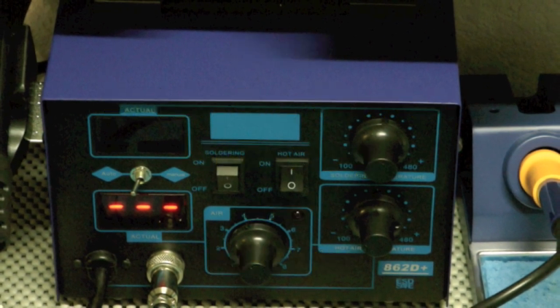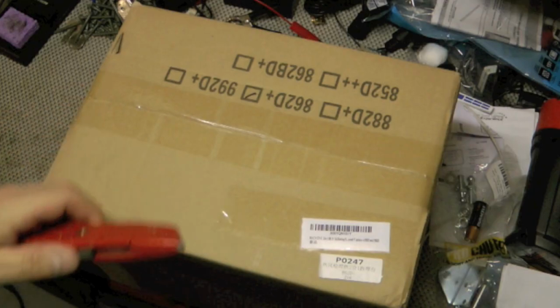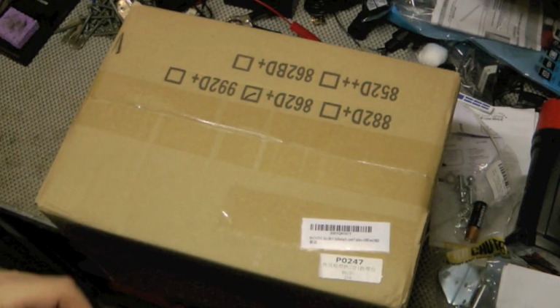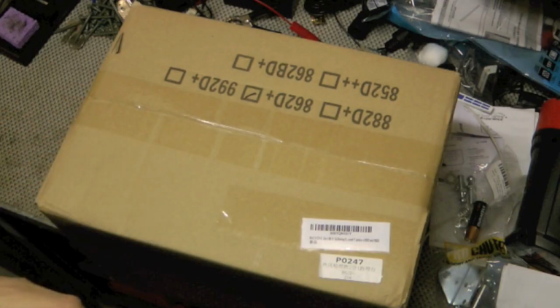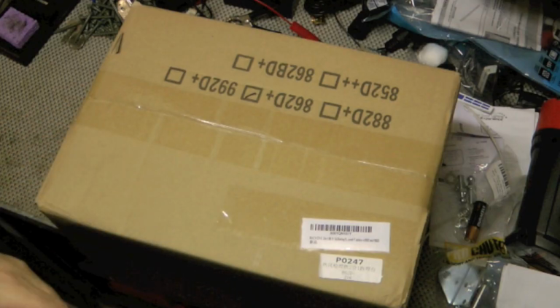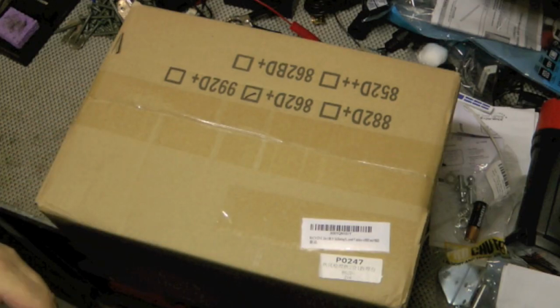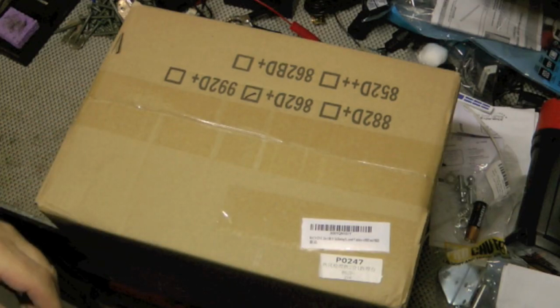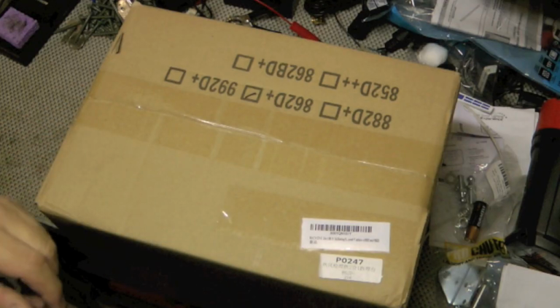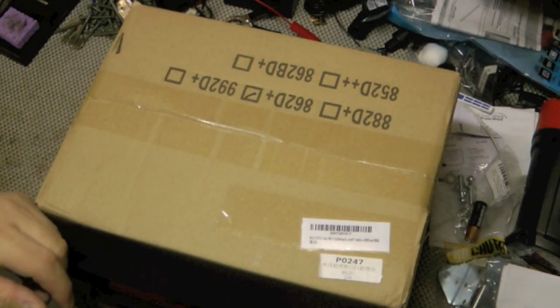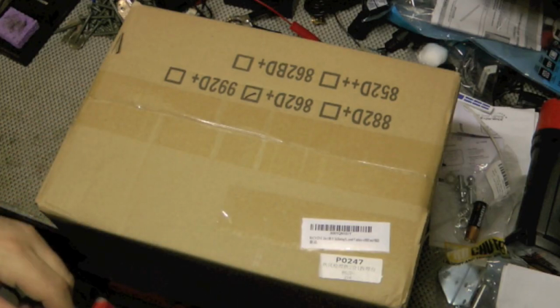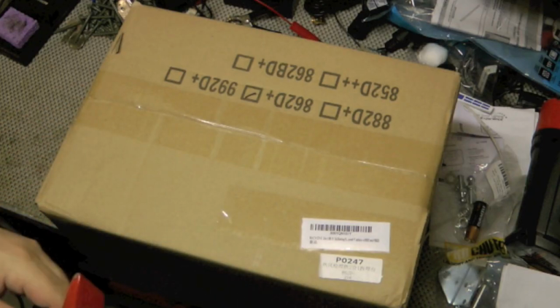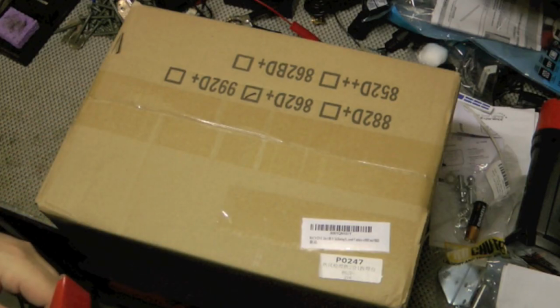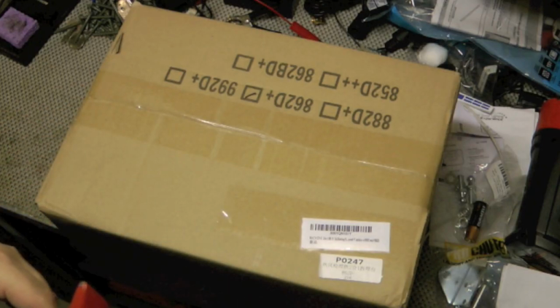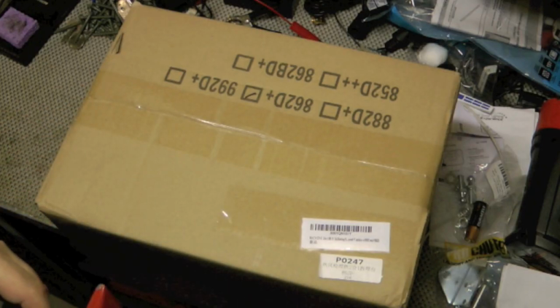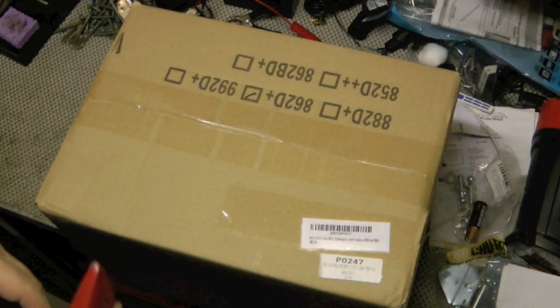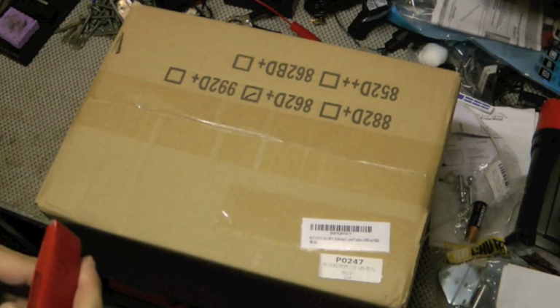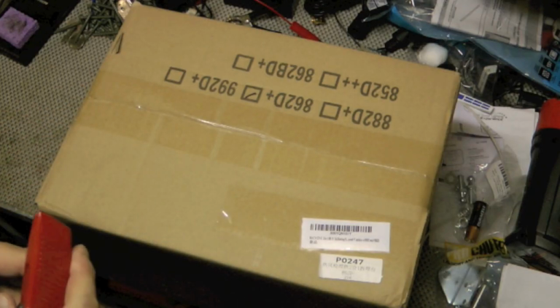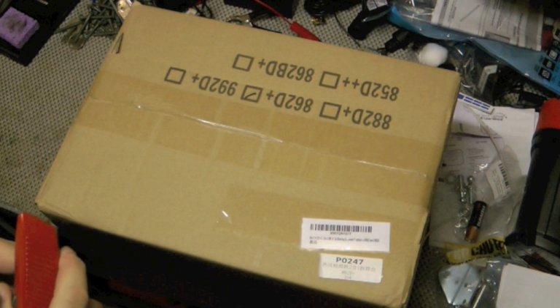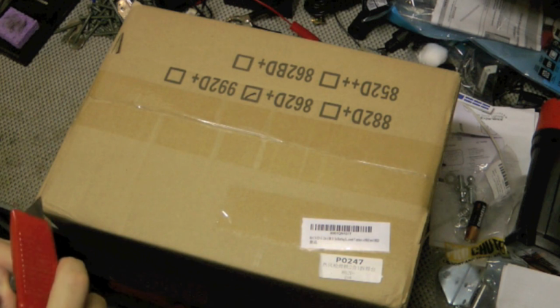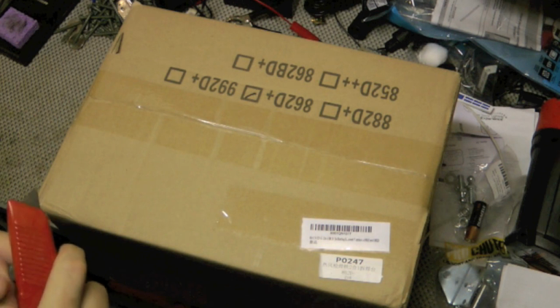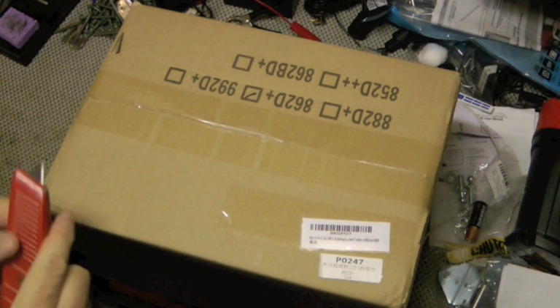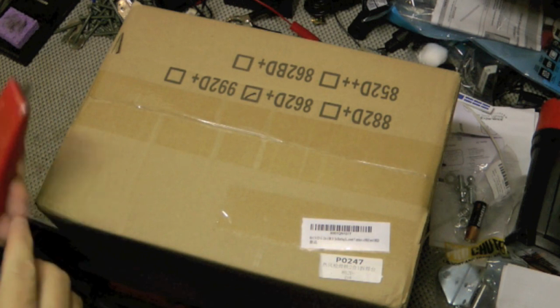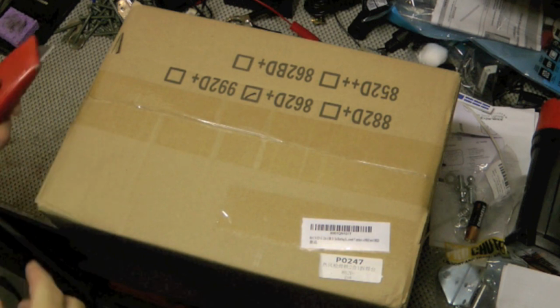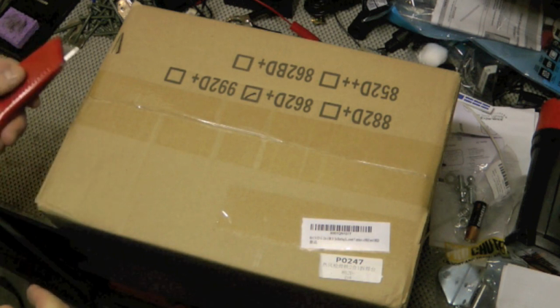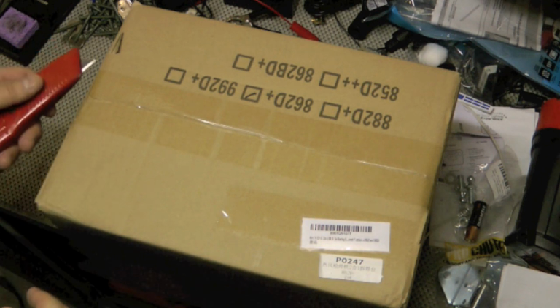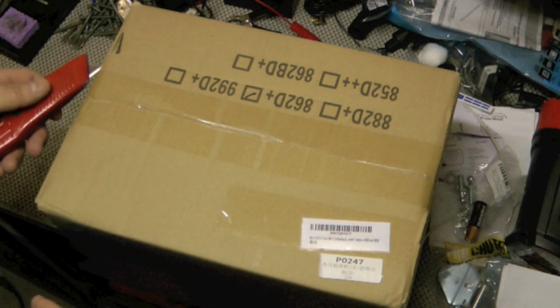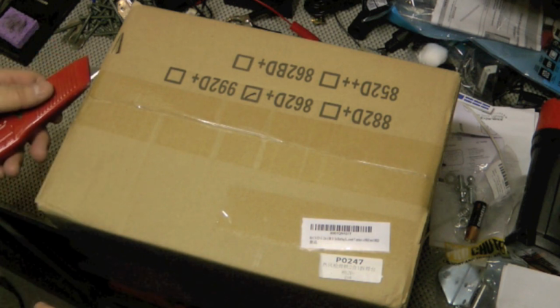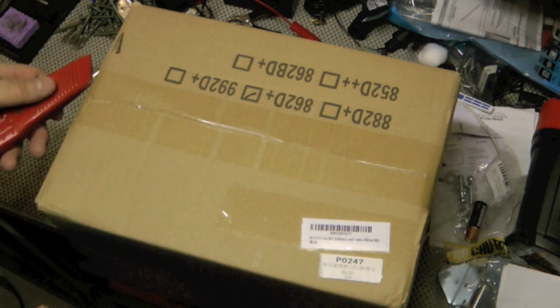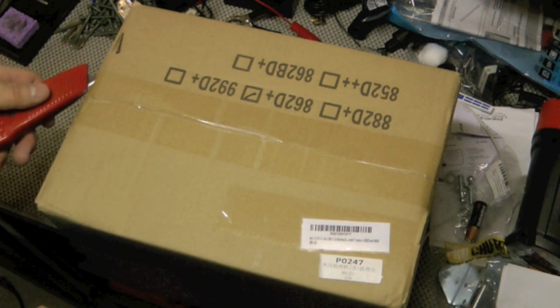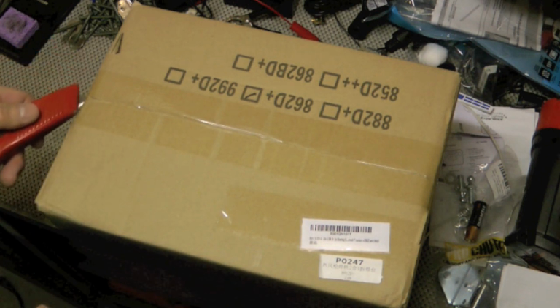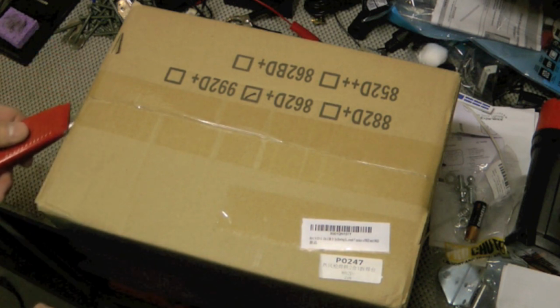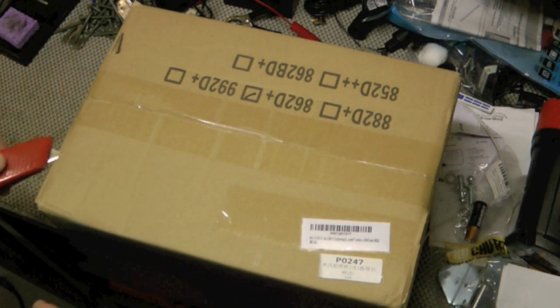Hello YouTube! W&J's Handy Dad here and today we're going to do another unboxing.